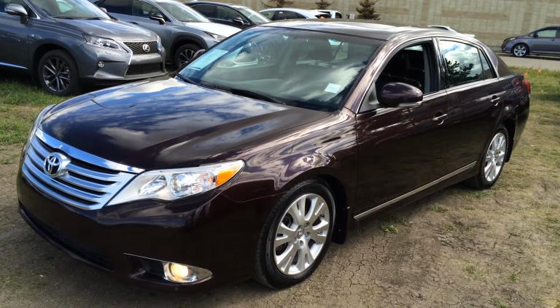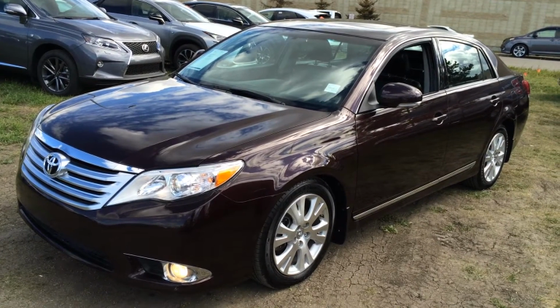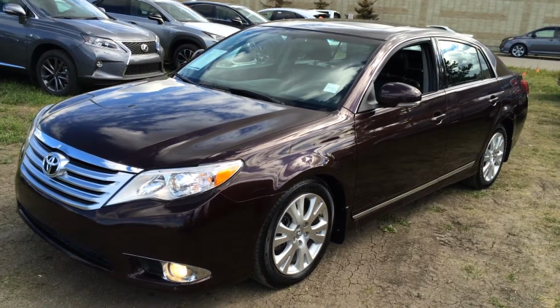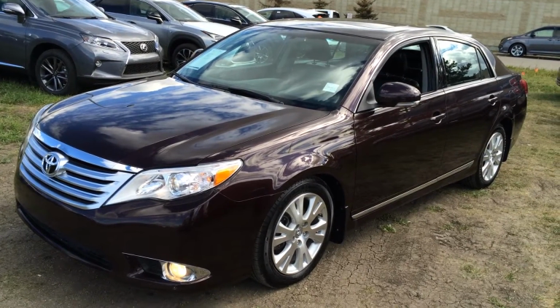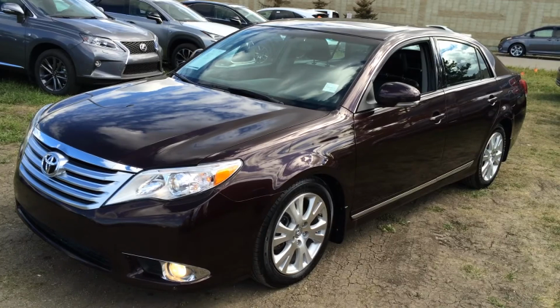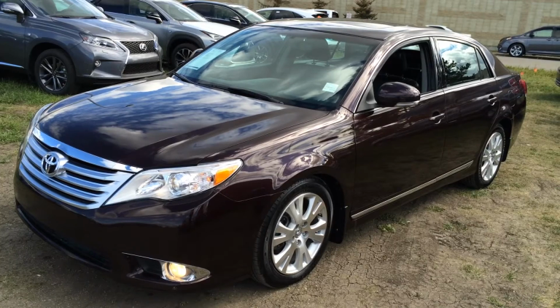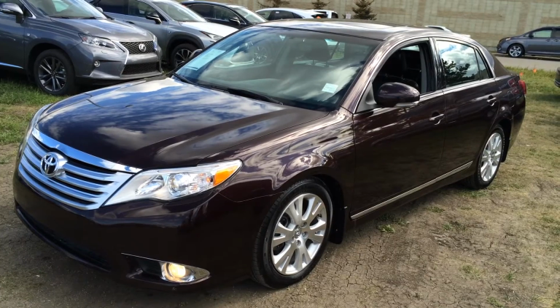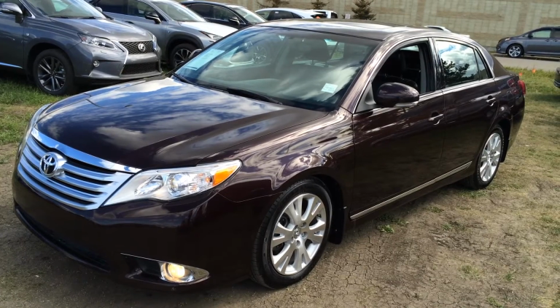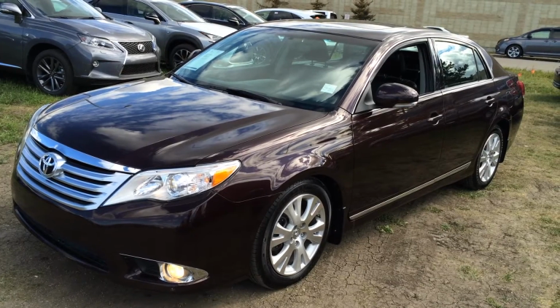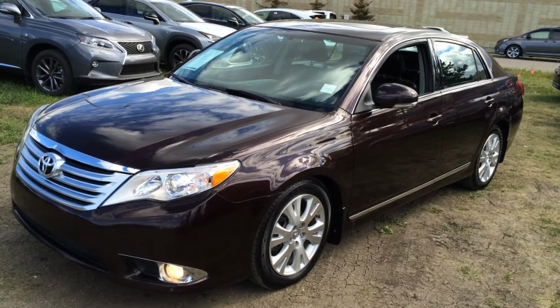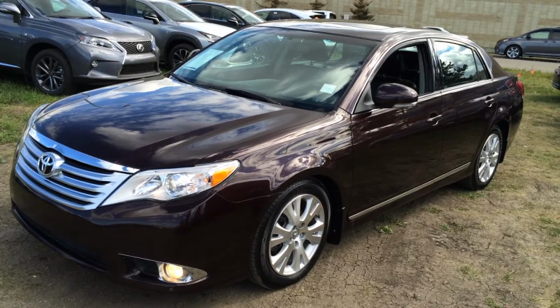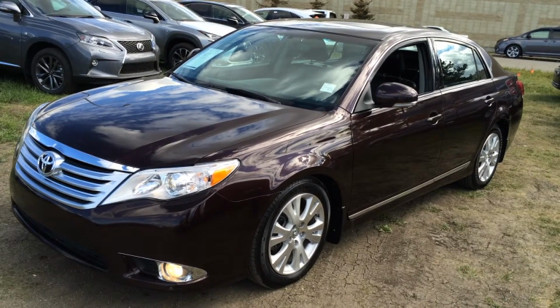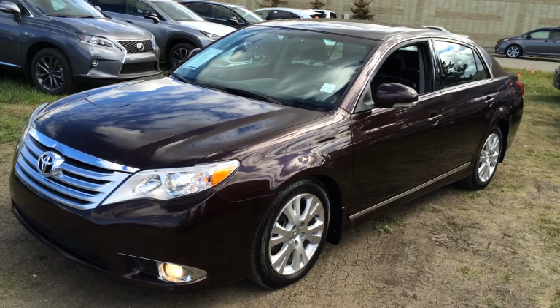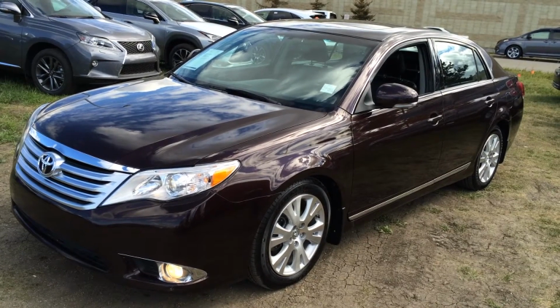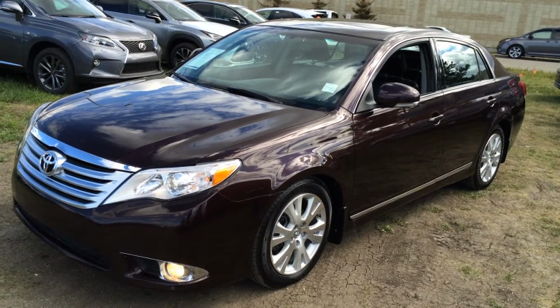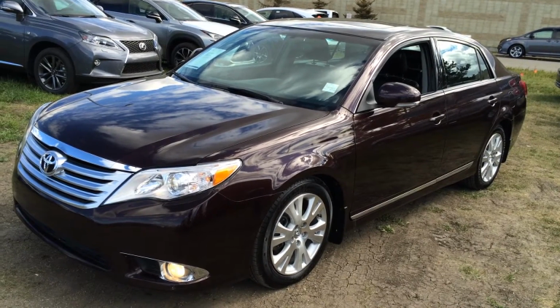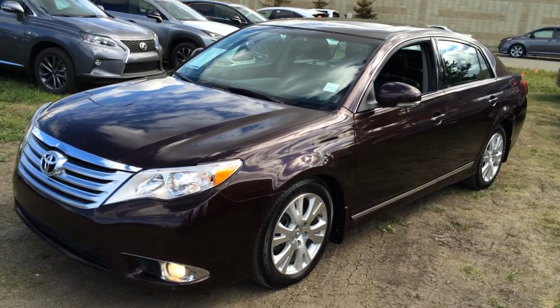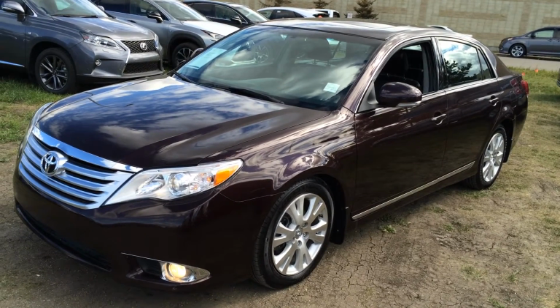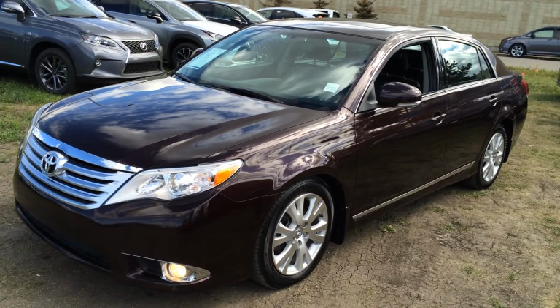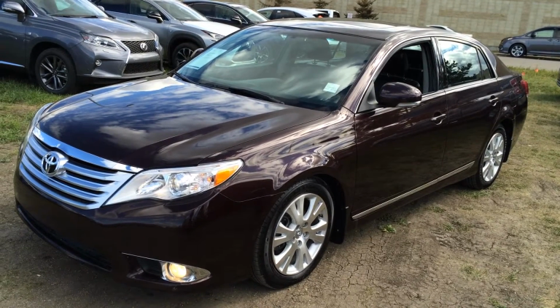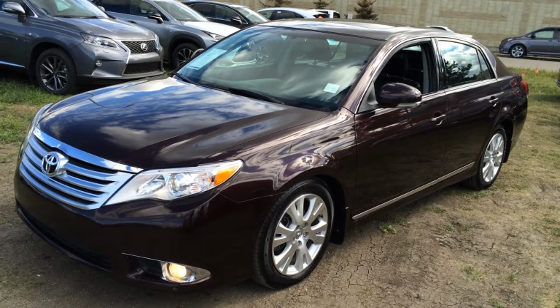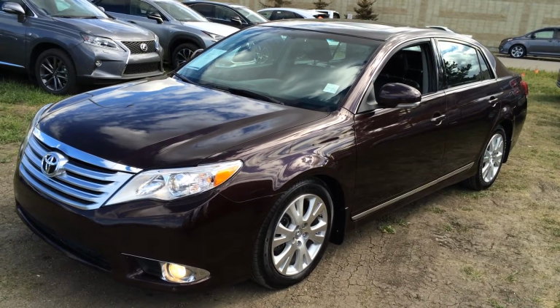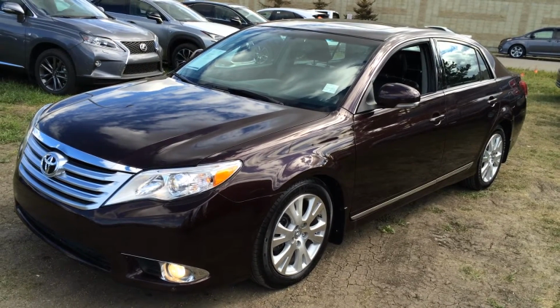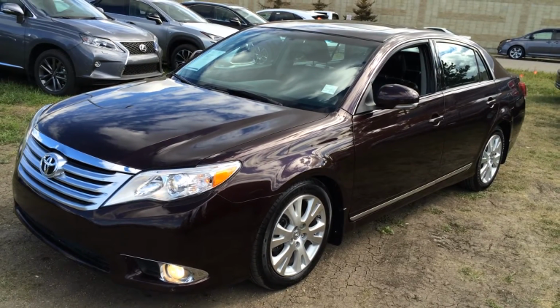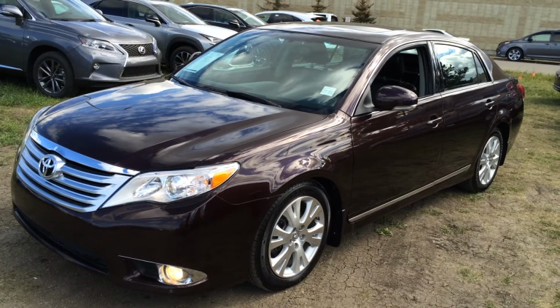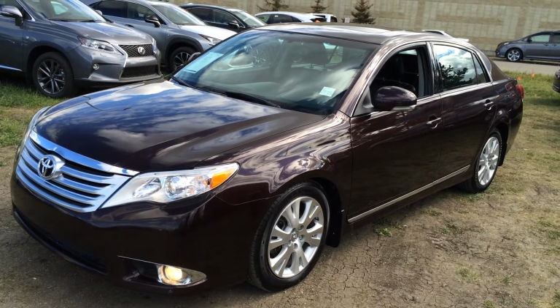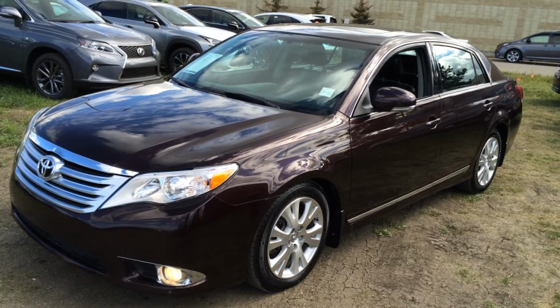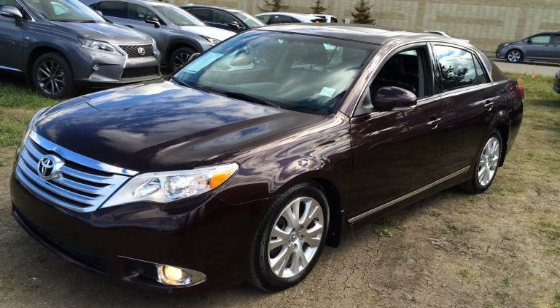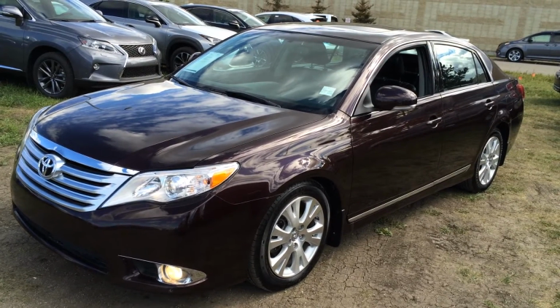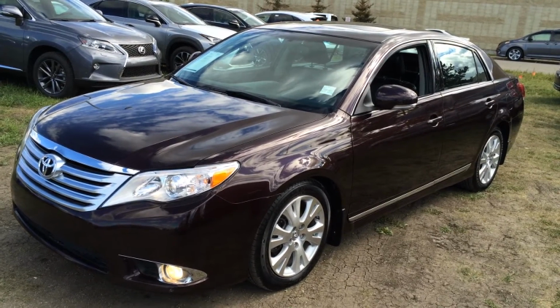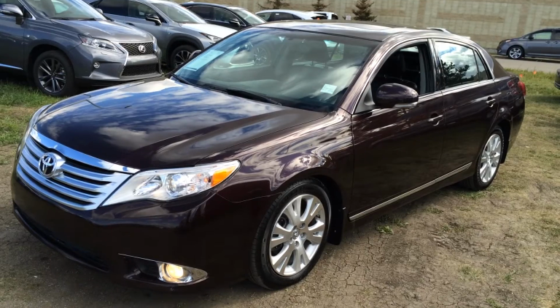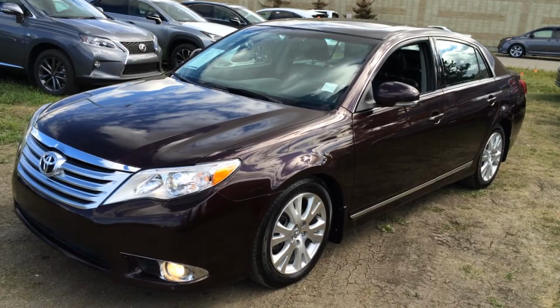It's front-wheel drive. We have the red crimson metallic exterior, black interior, four-door, five-passenger.